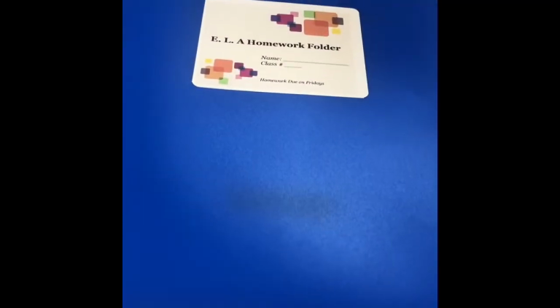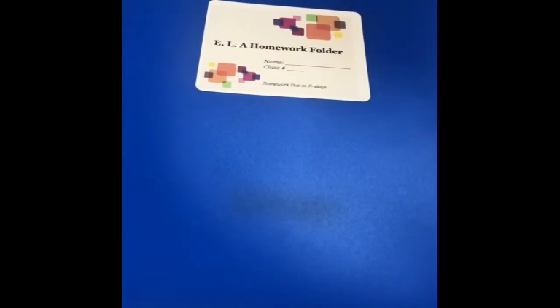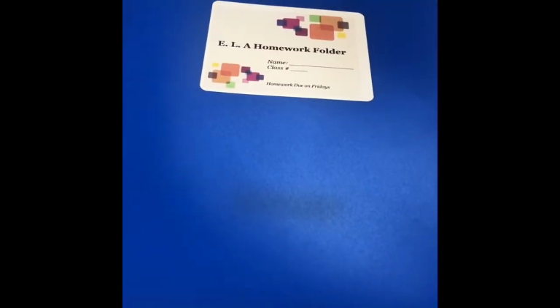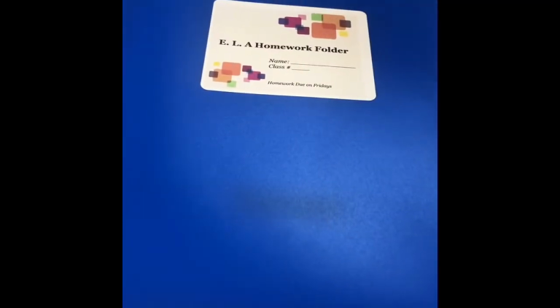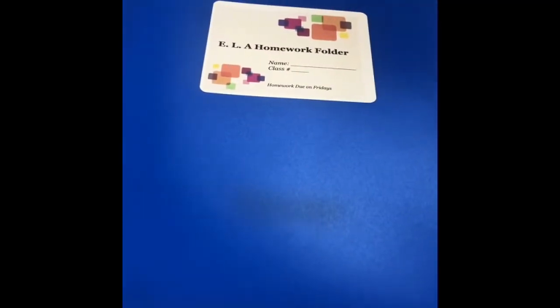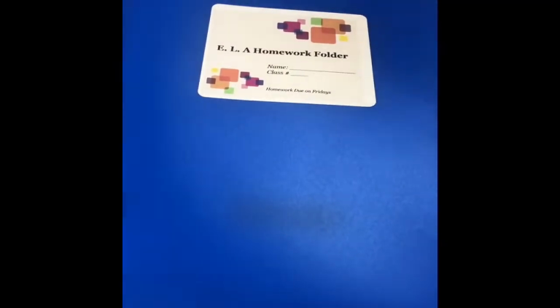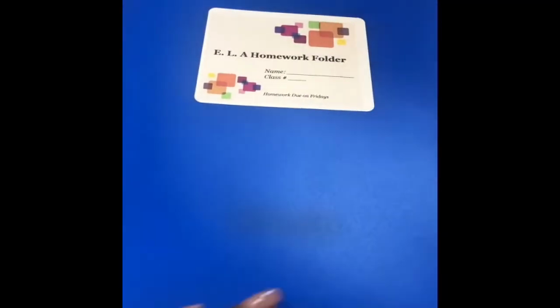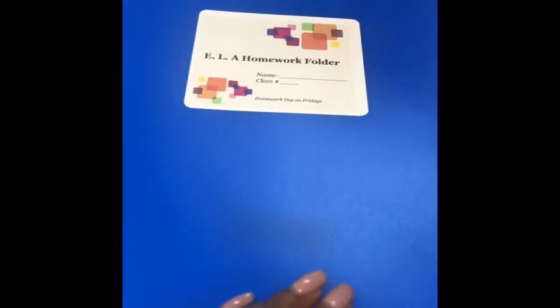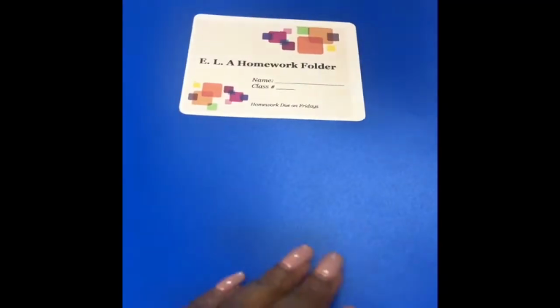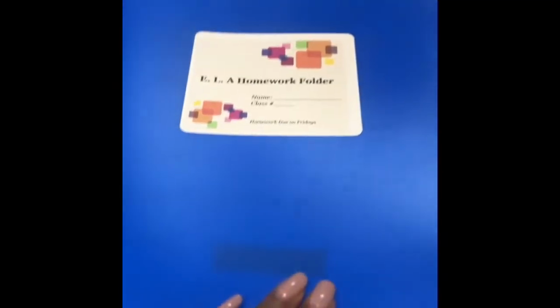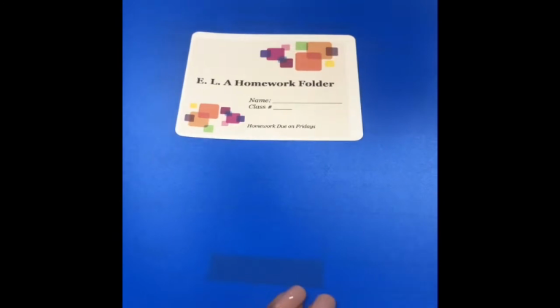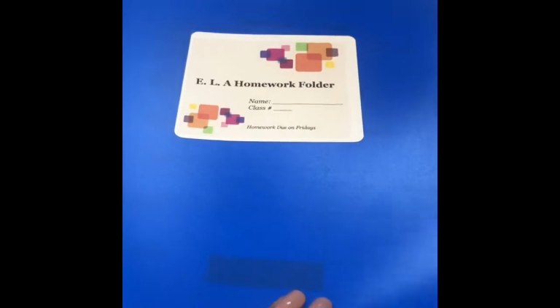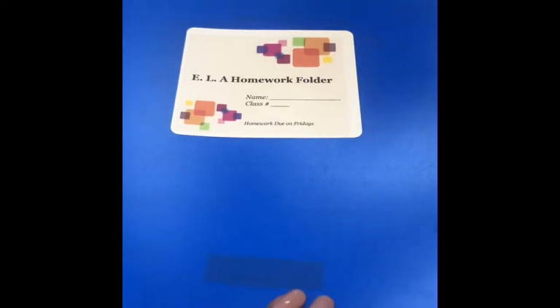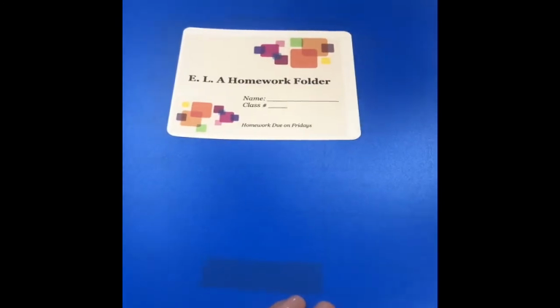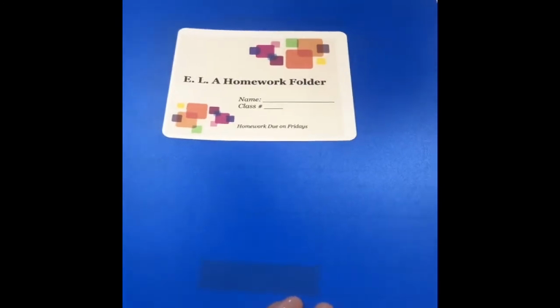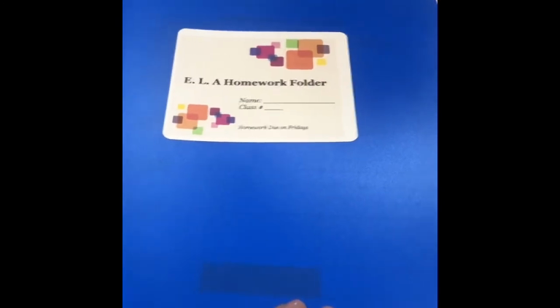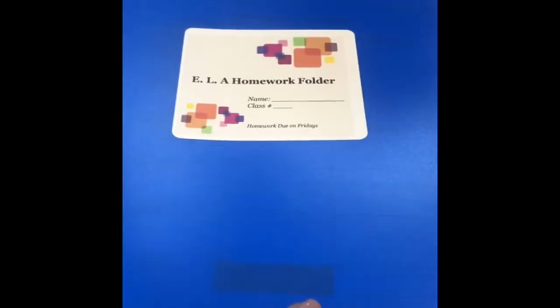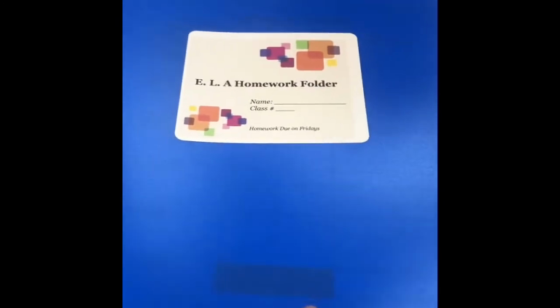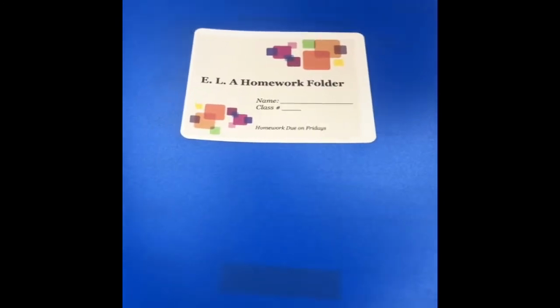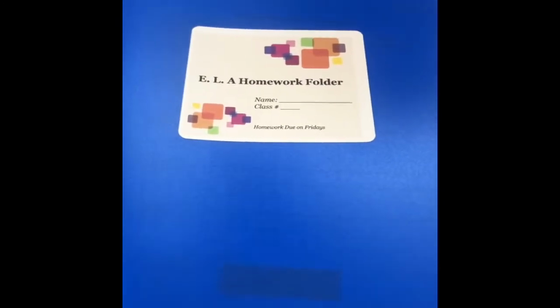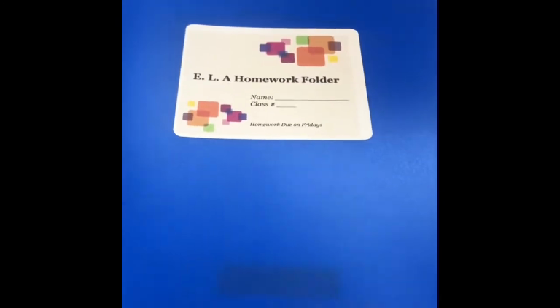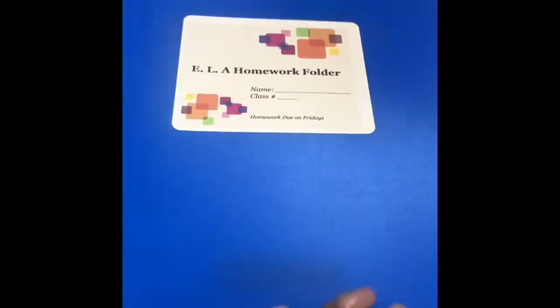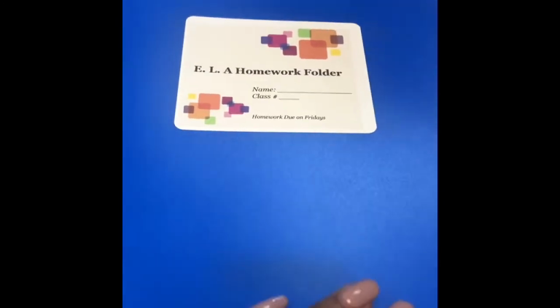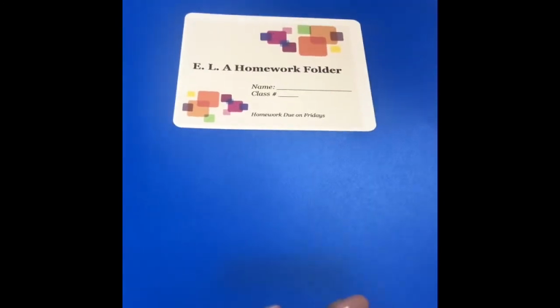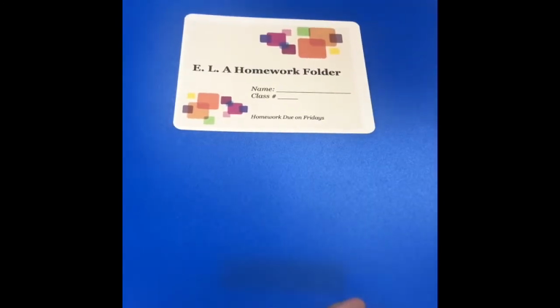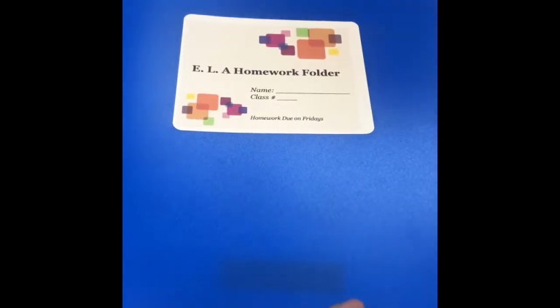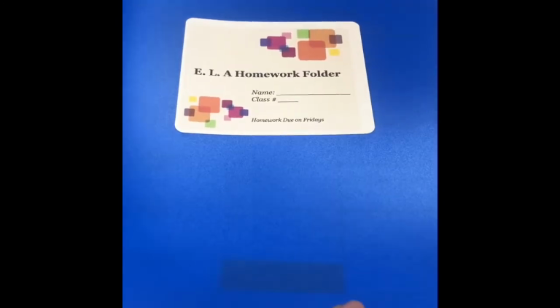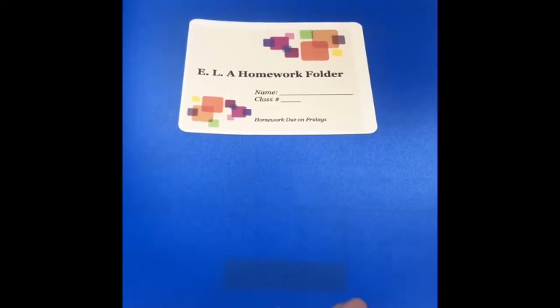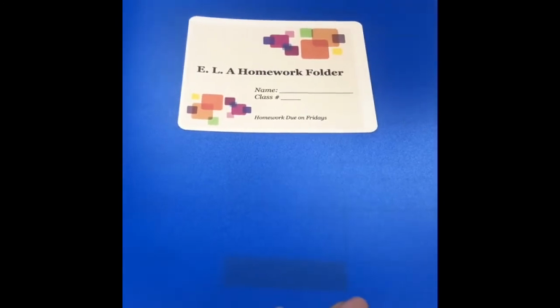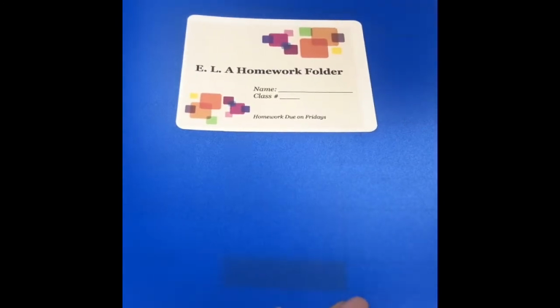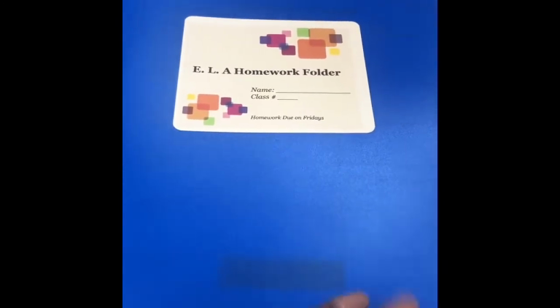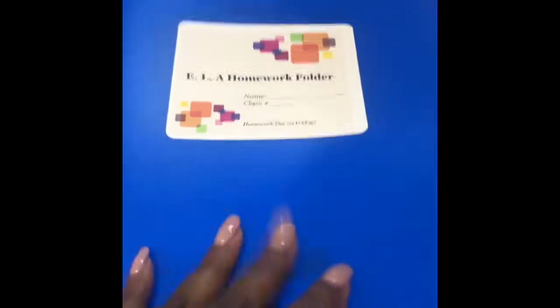Hello parents, this is Mrs. McRae. I wanted to give you a quick tour of our ELA homework folder.